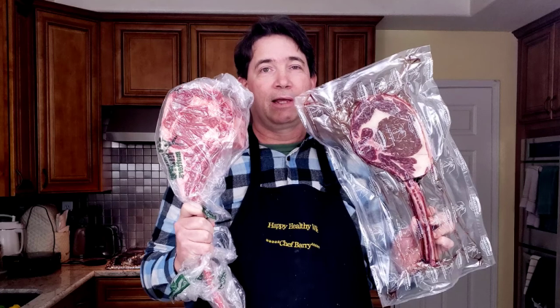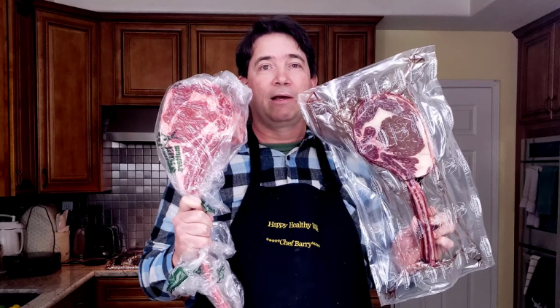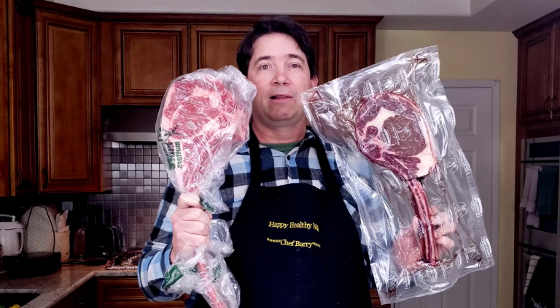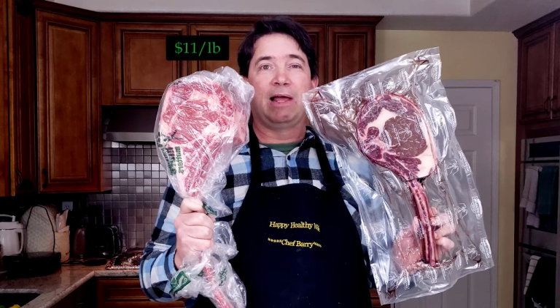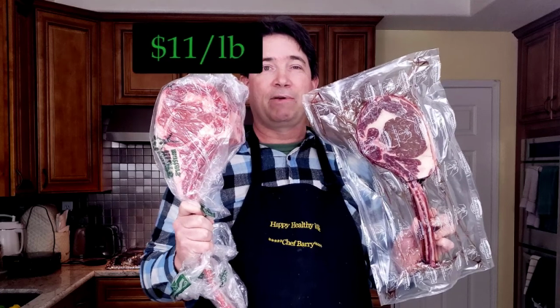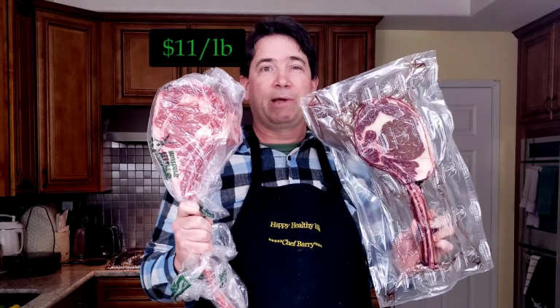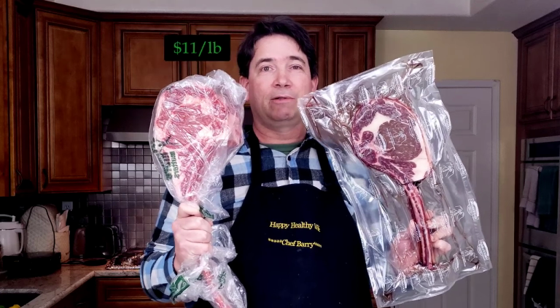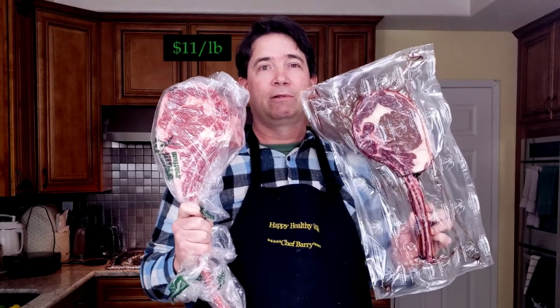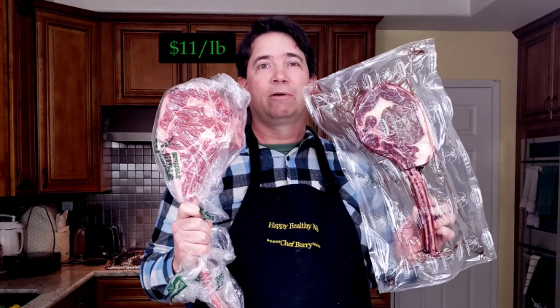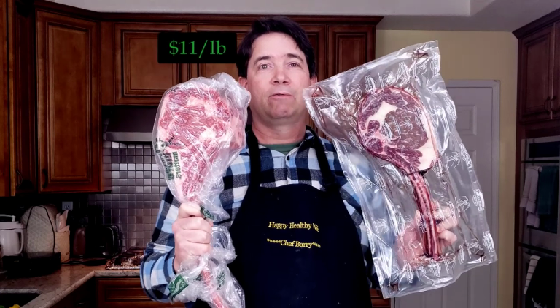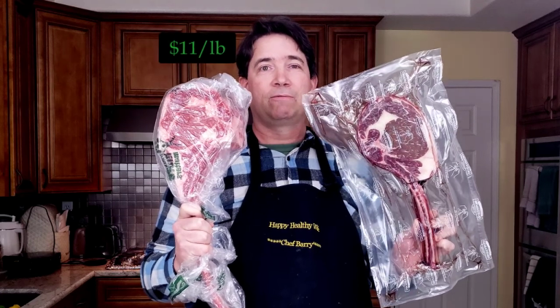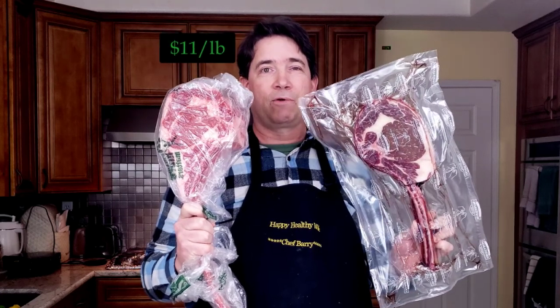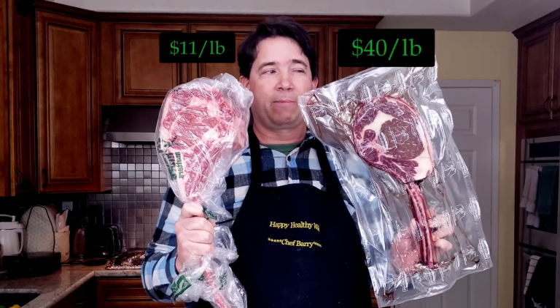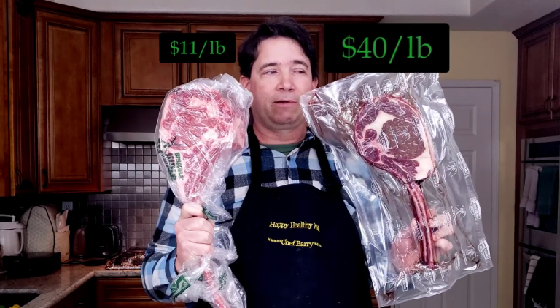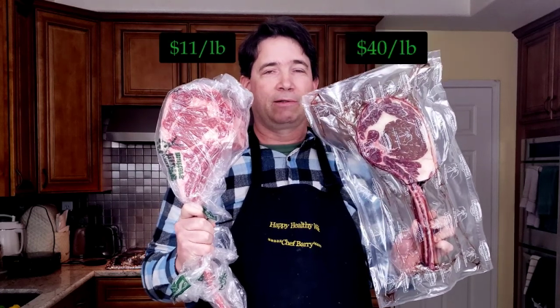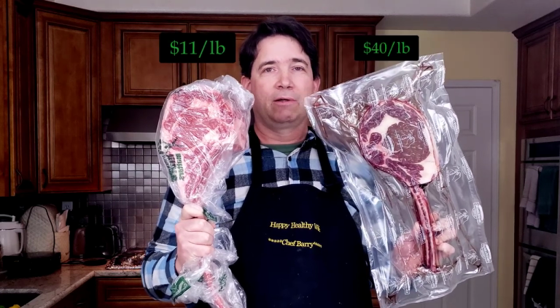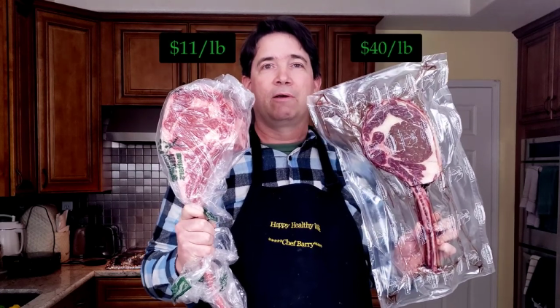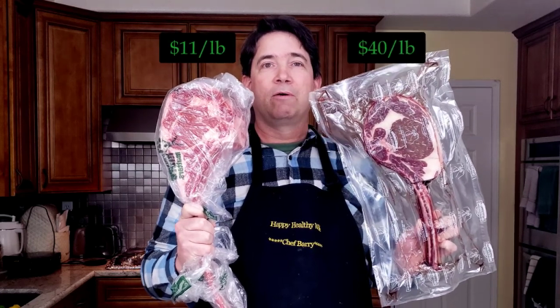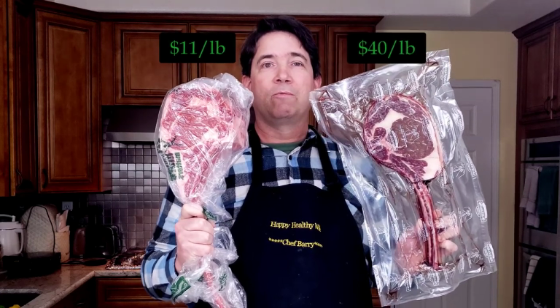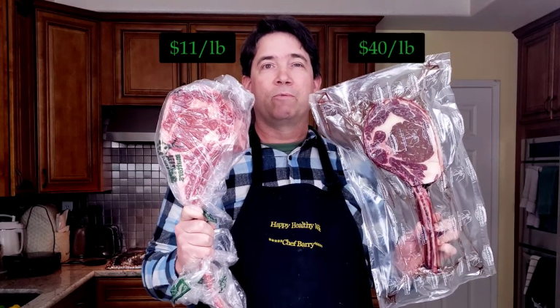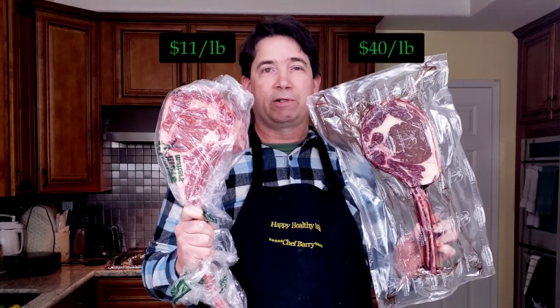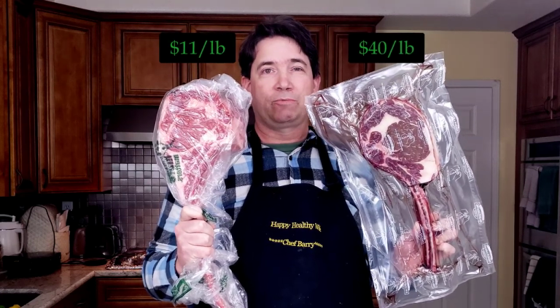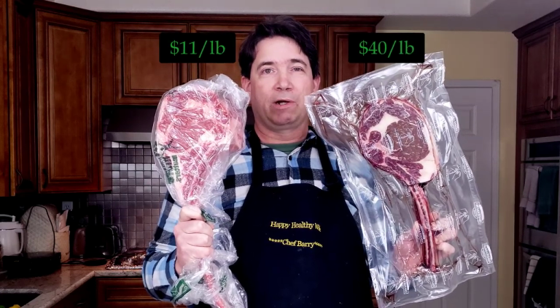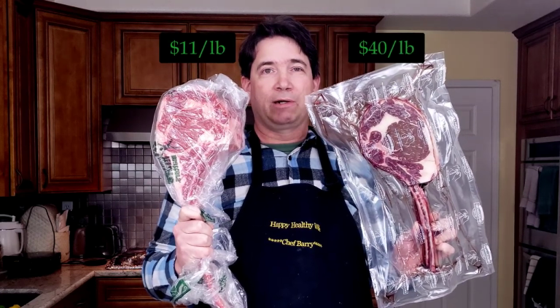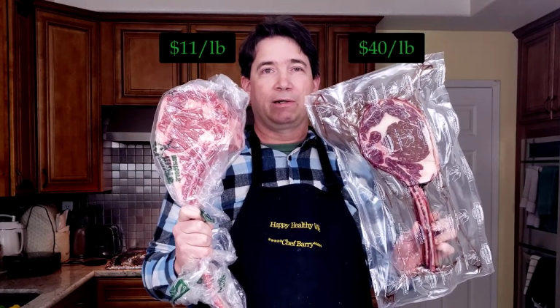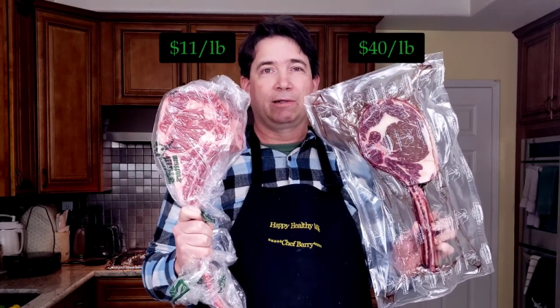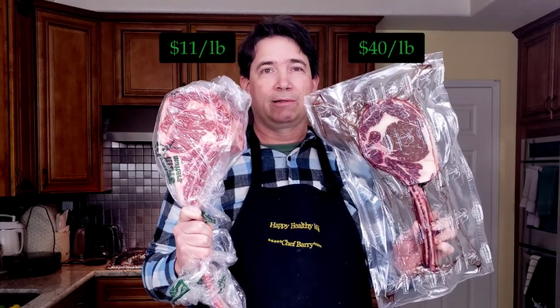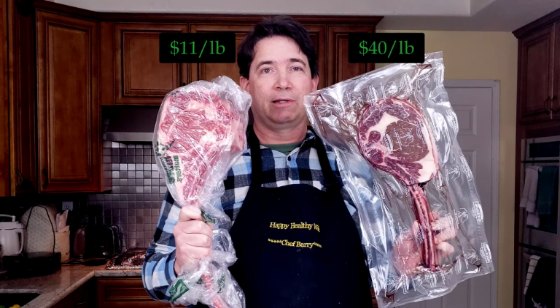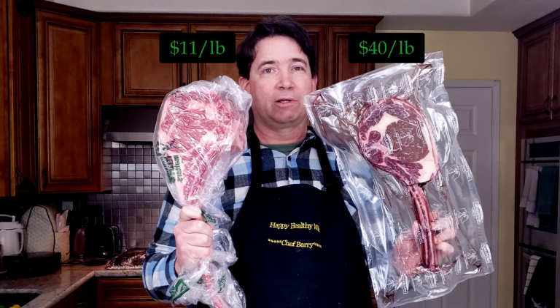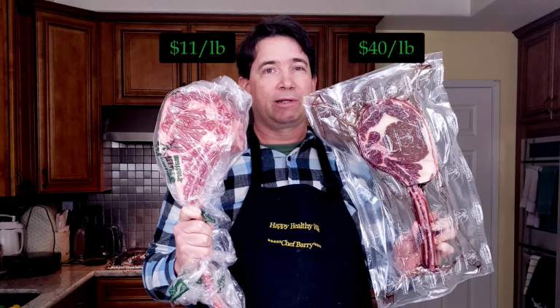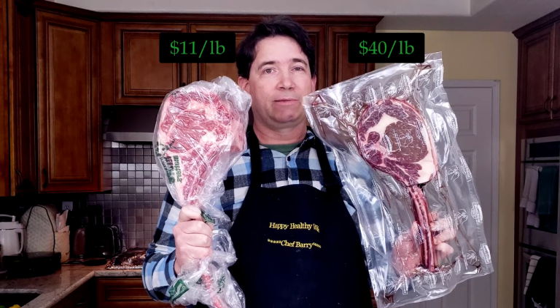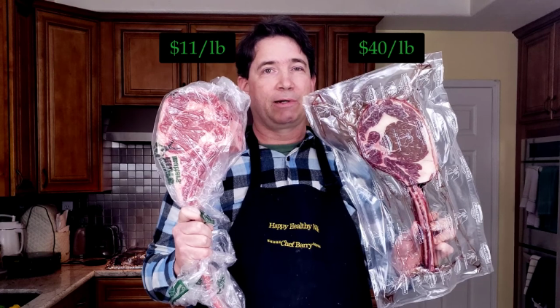Eleven a pound for you. Which one is going to taste better?